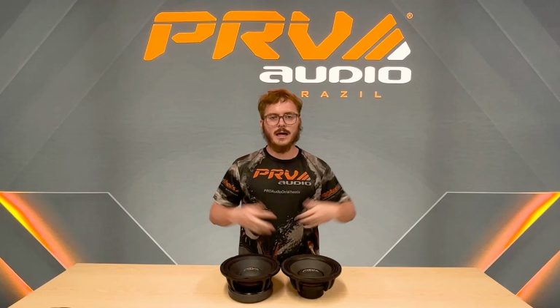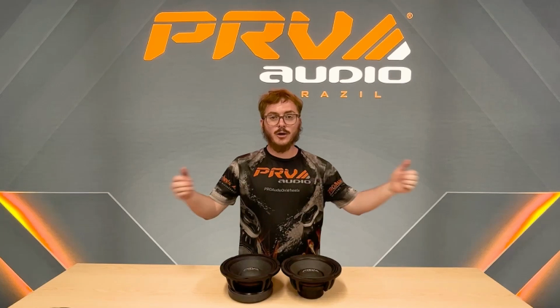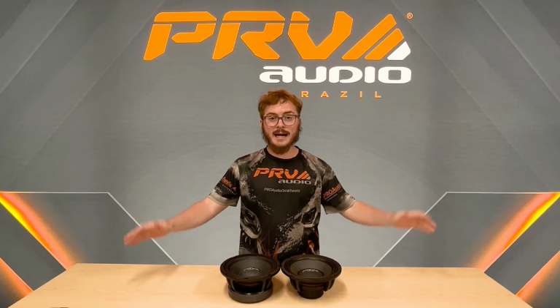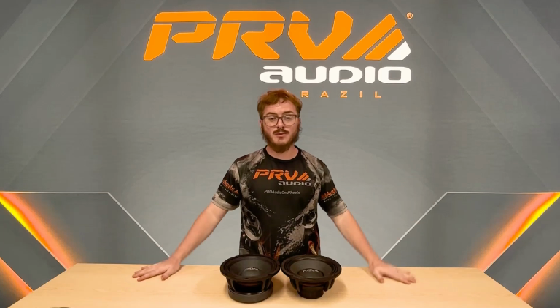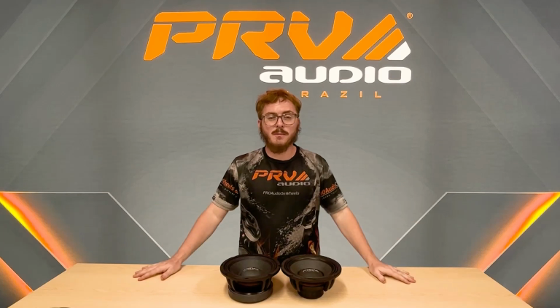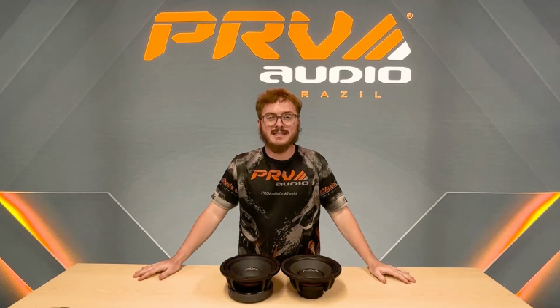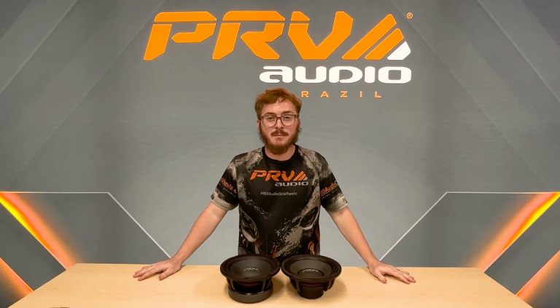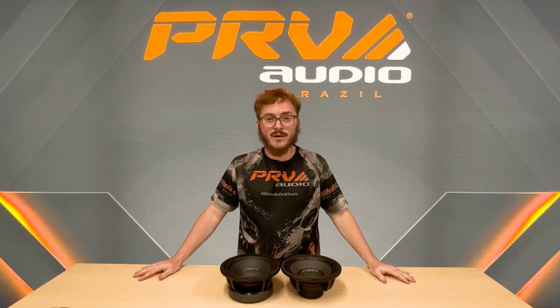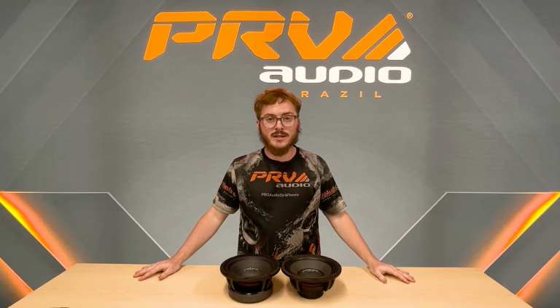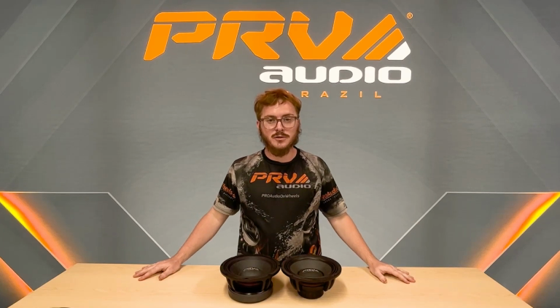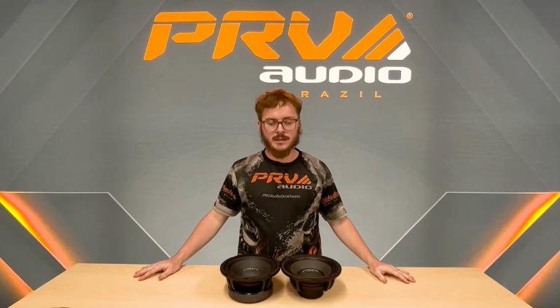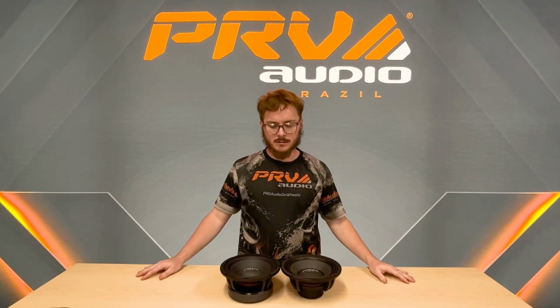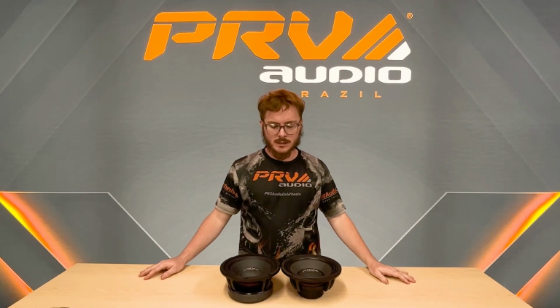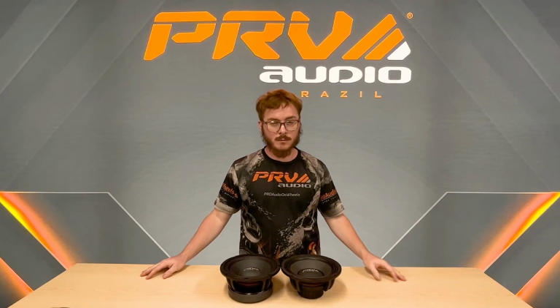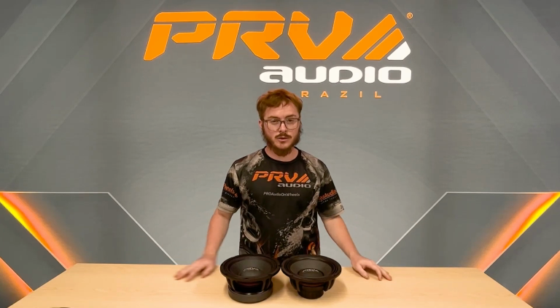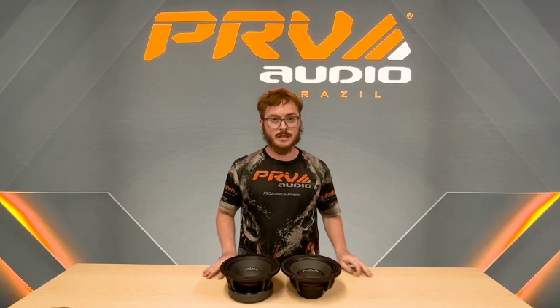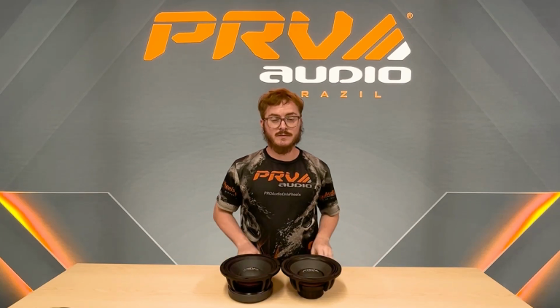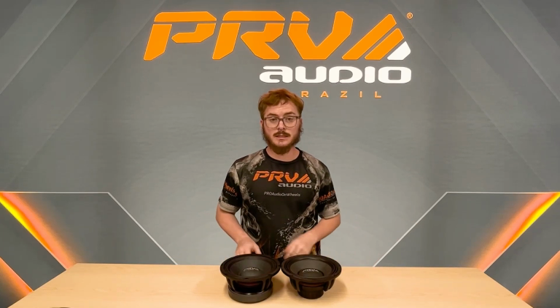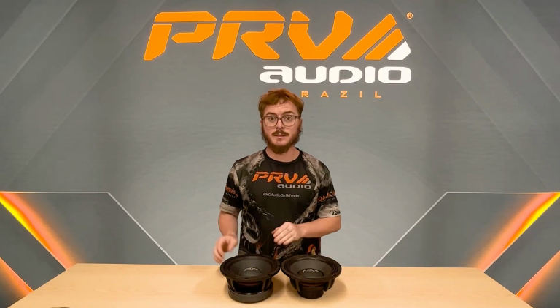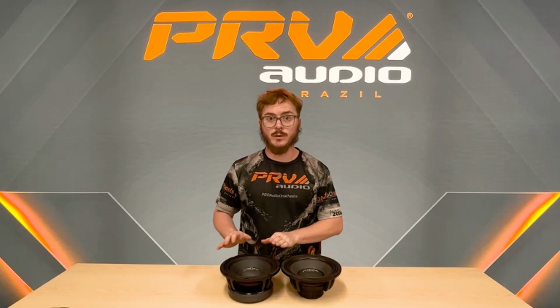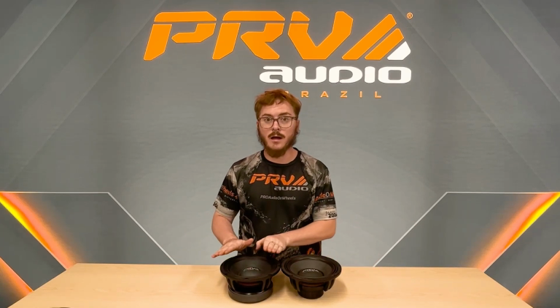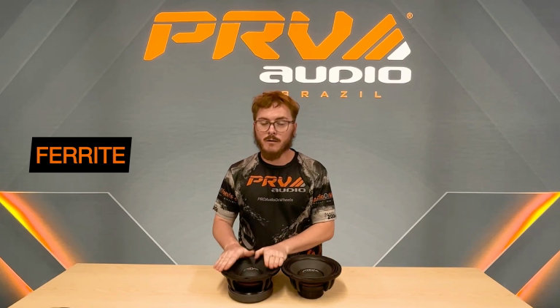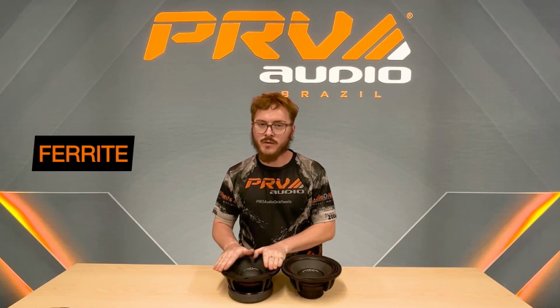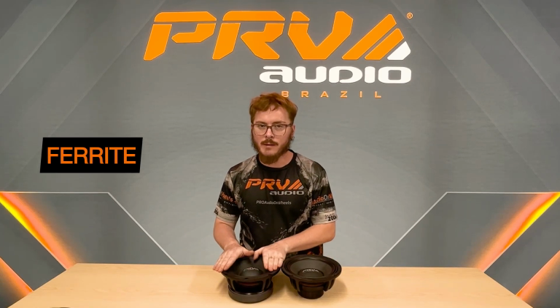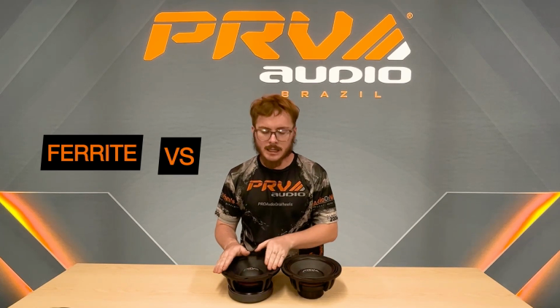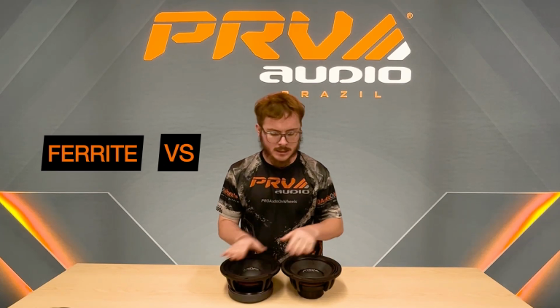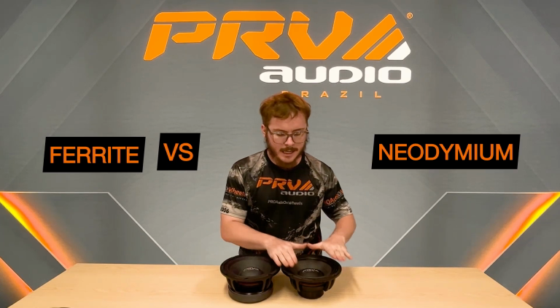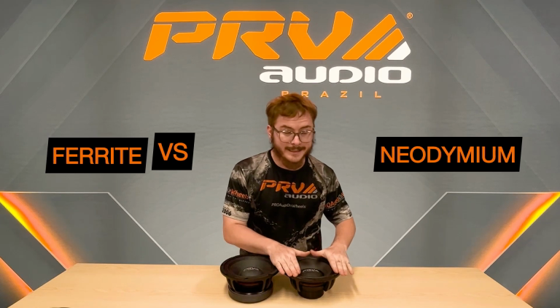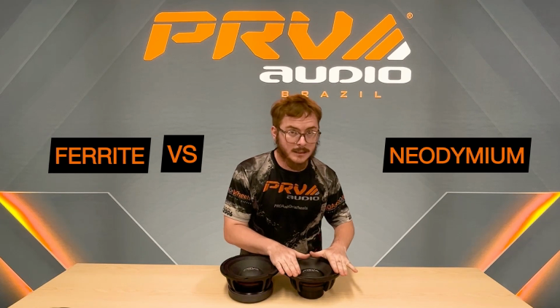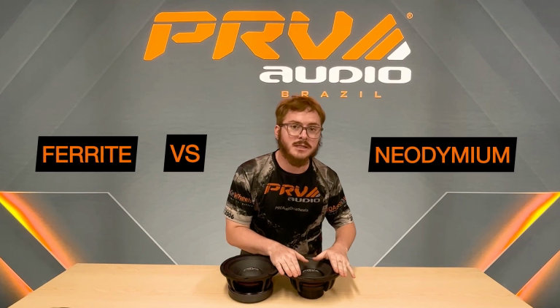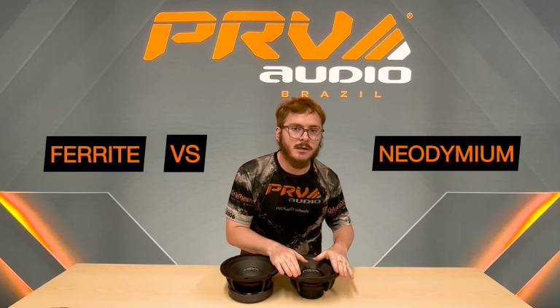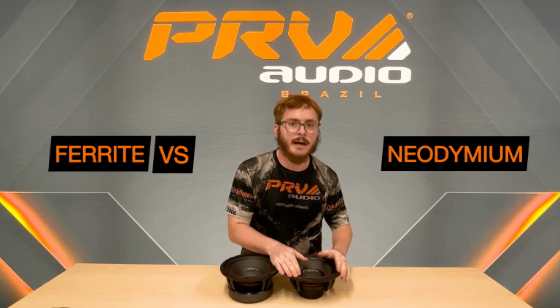Hello guys, welcome back to the PRV YouTube channel. Today I'll be showing the differences between a ferrite magnet and a neodymium magnet.